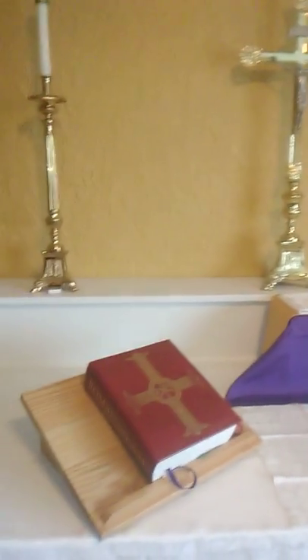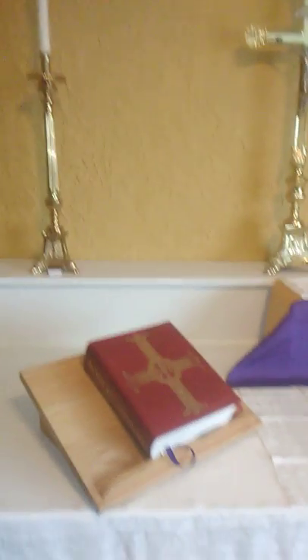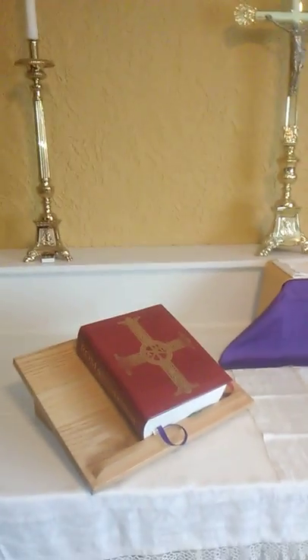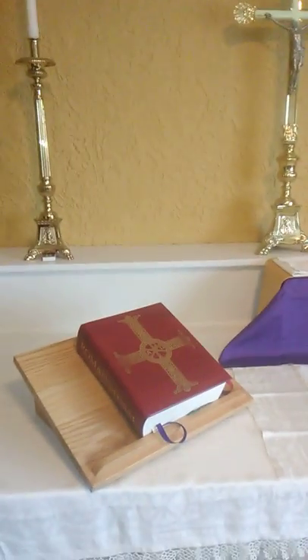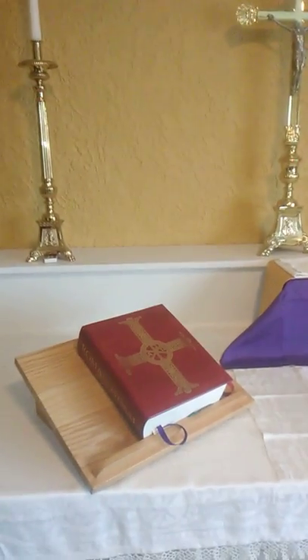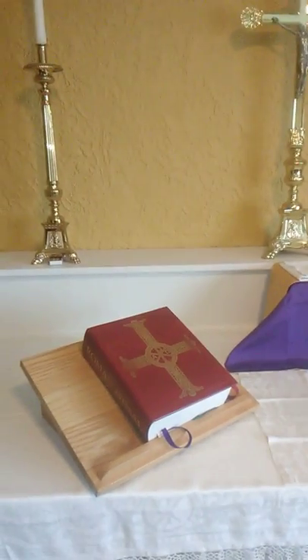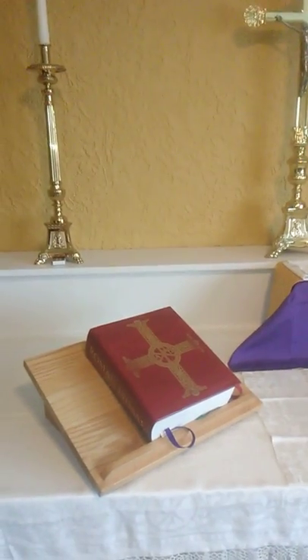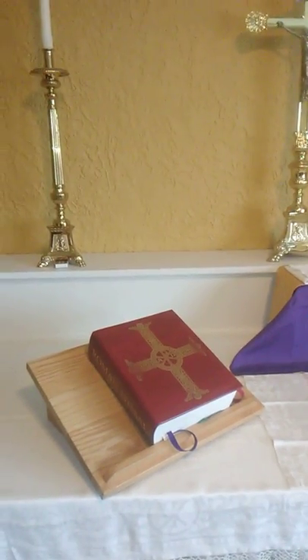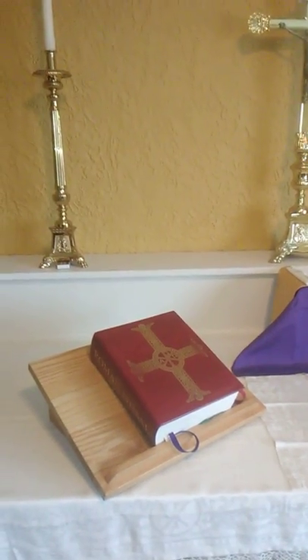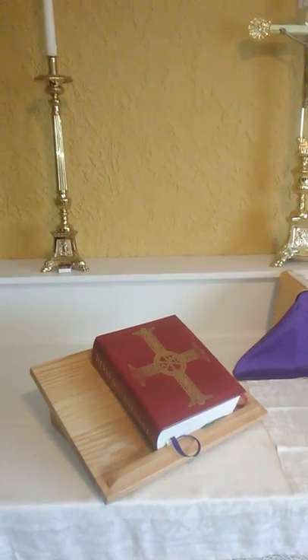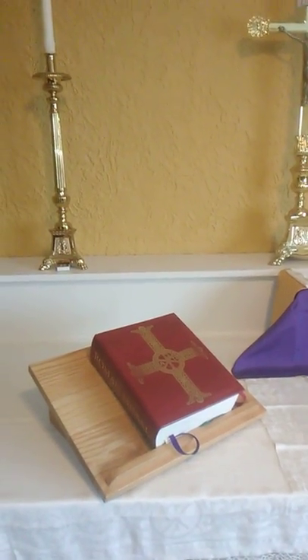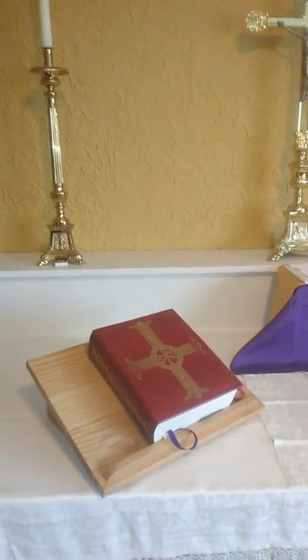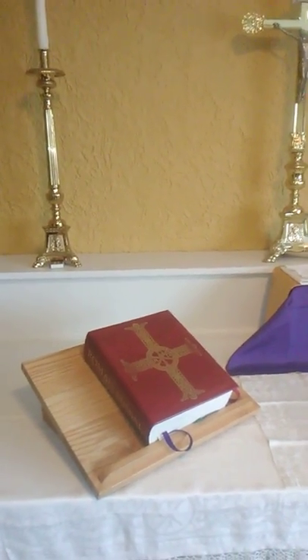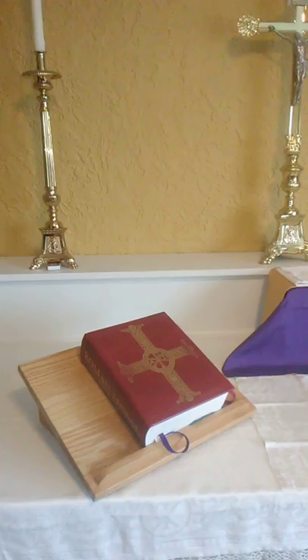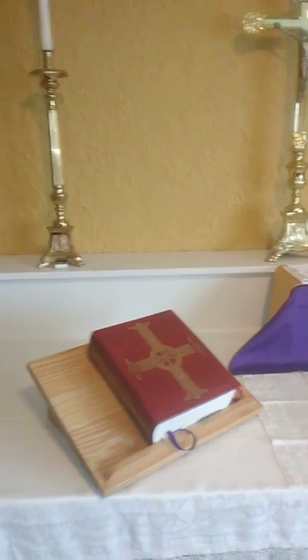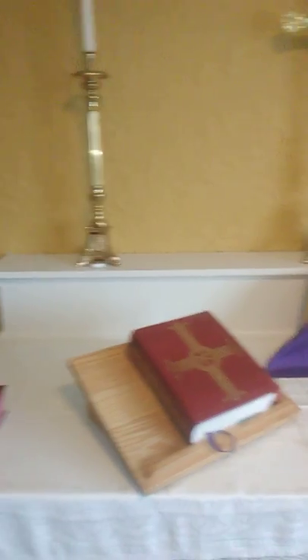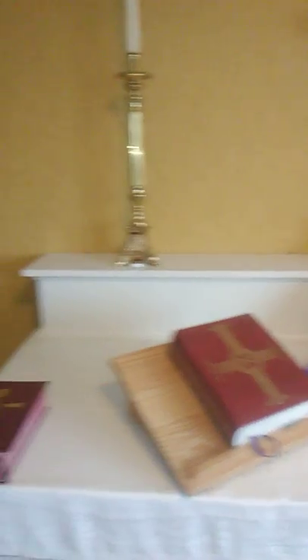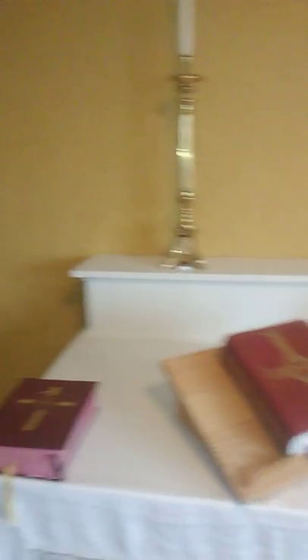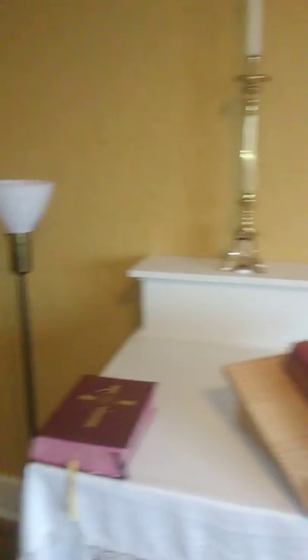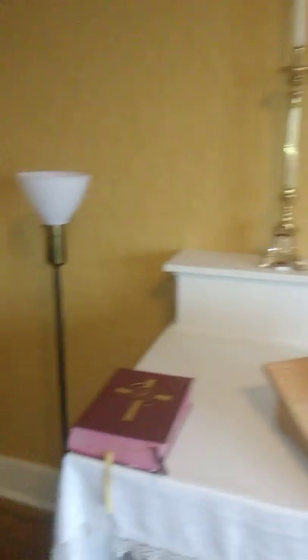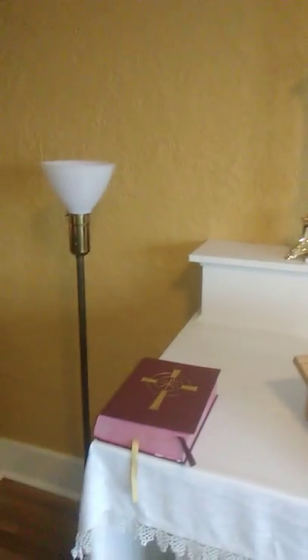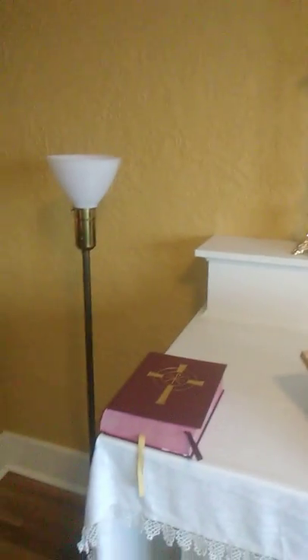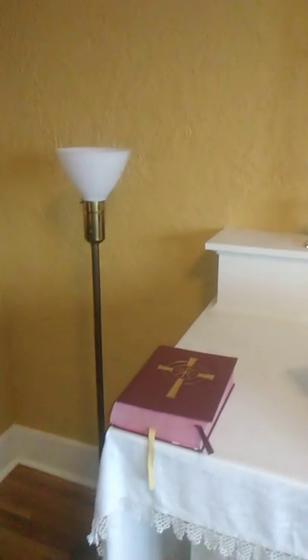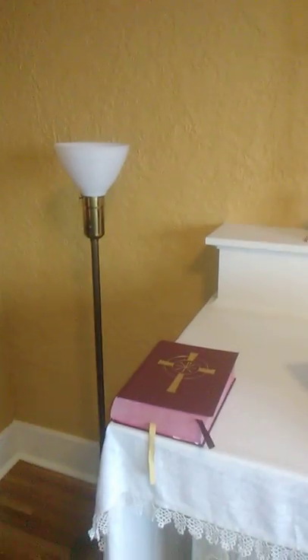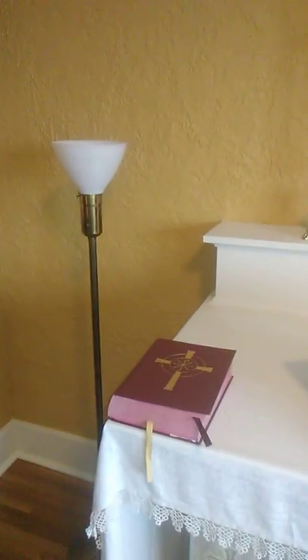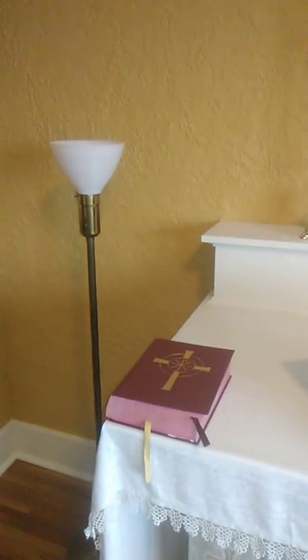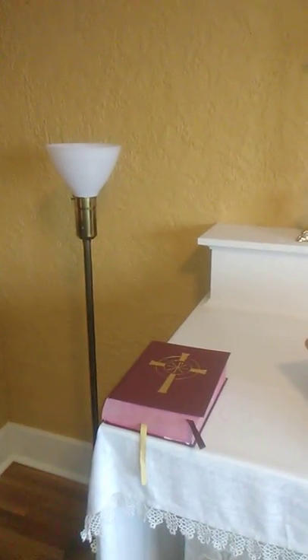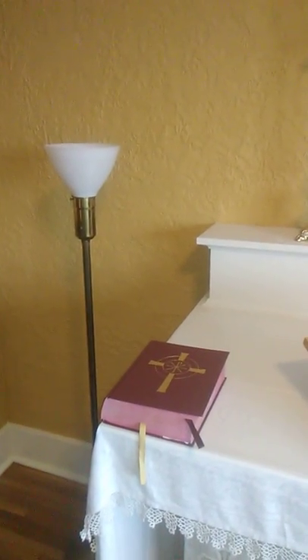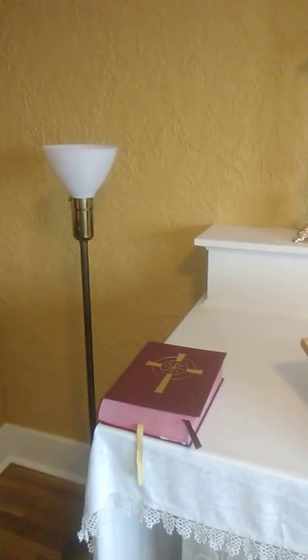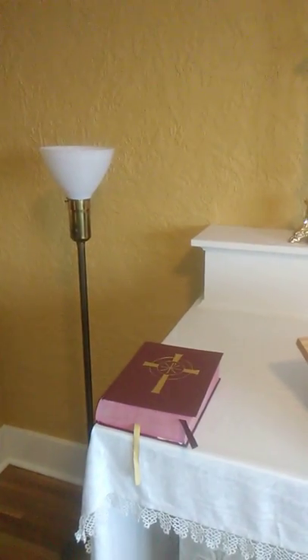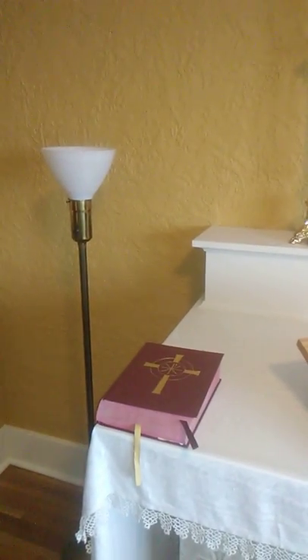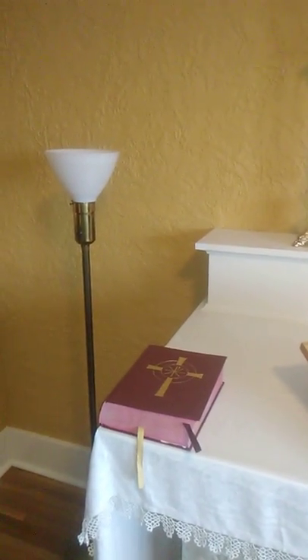There, of course, is the Missal — that's the Book of Prayers. There's the Lectionary, the readings.